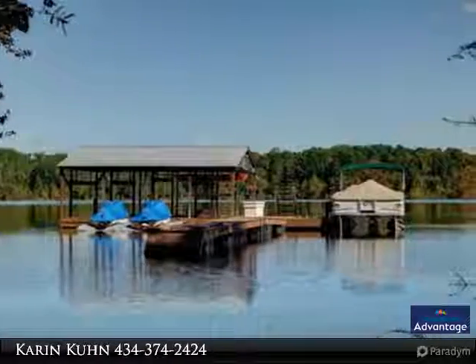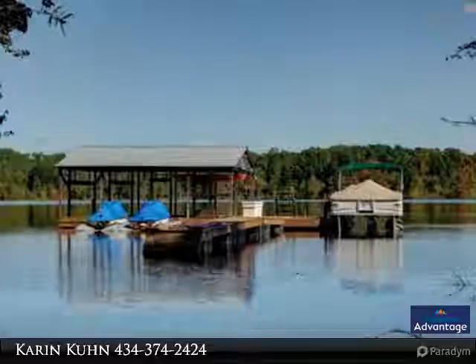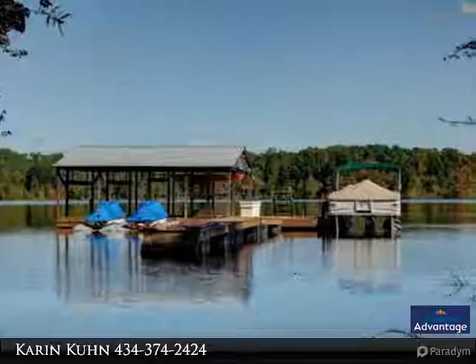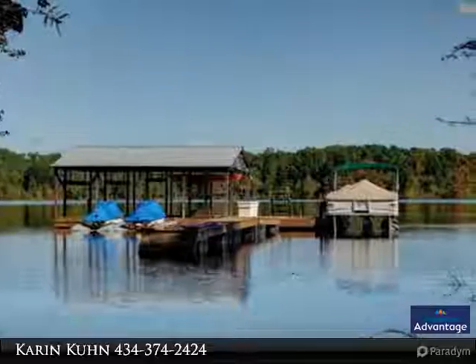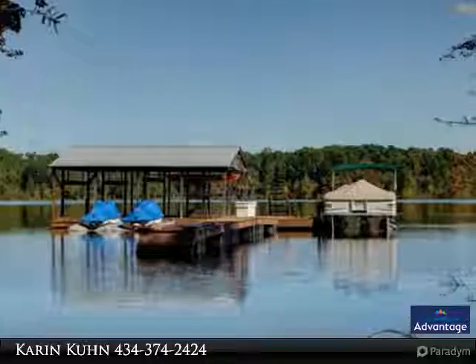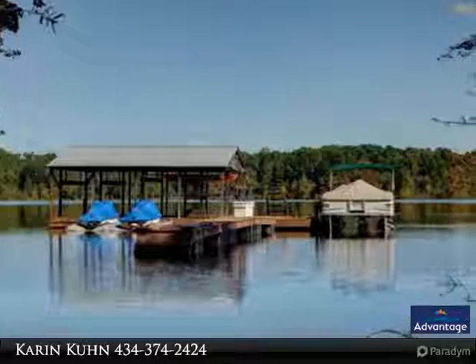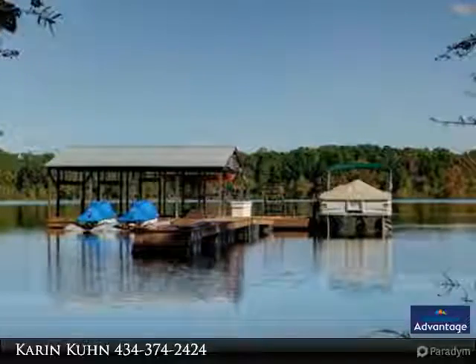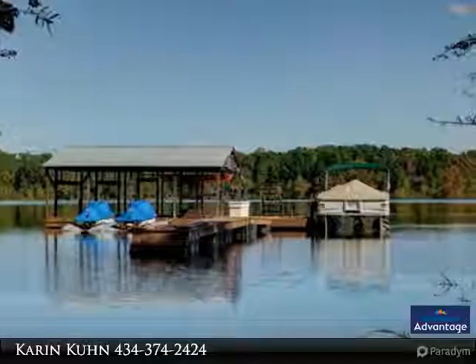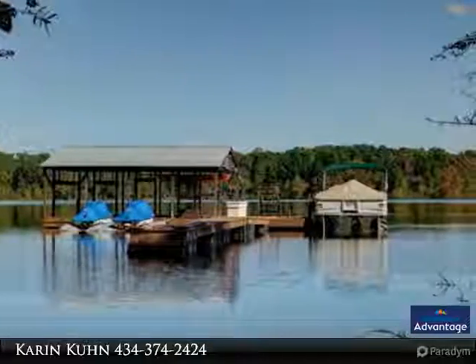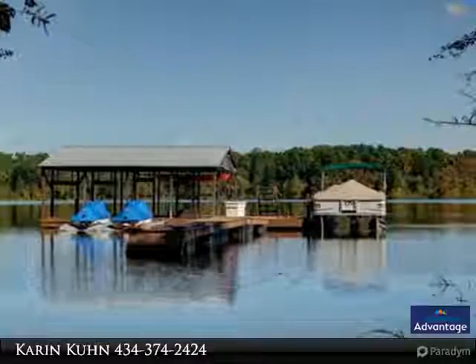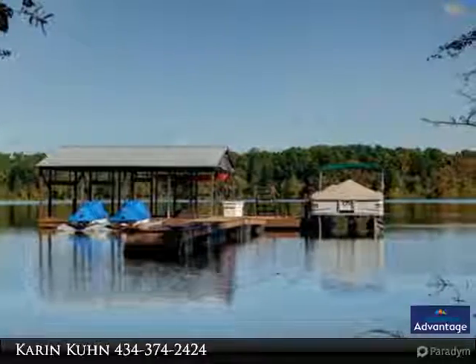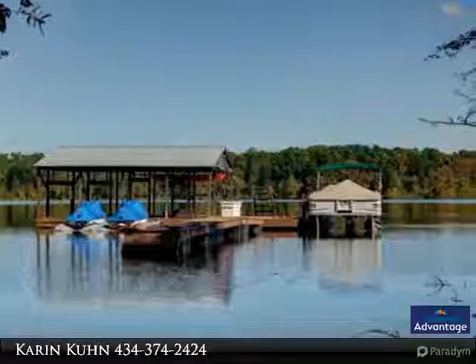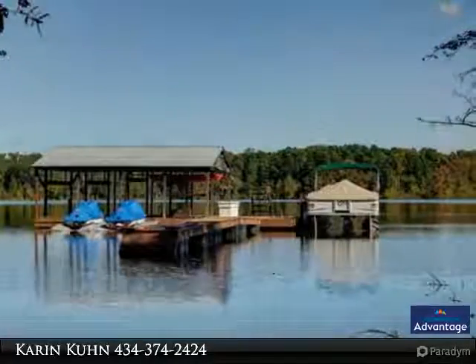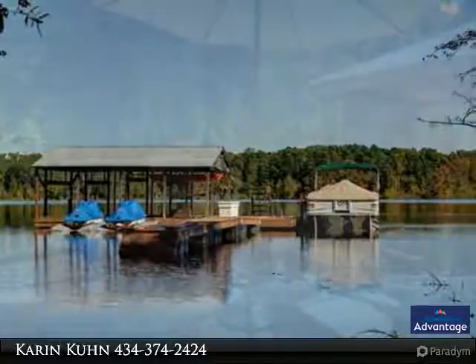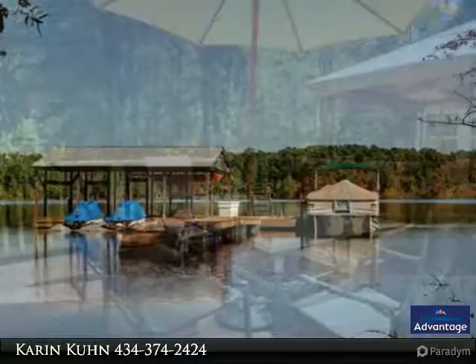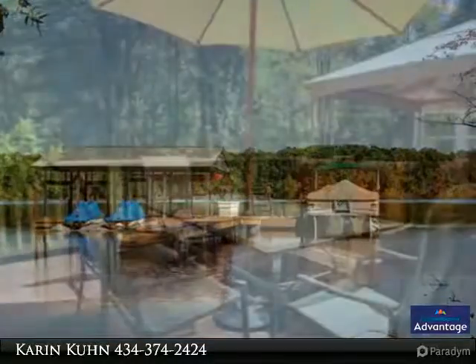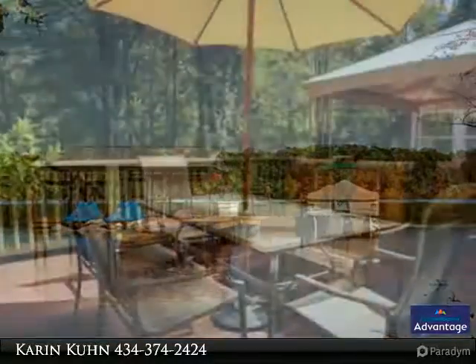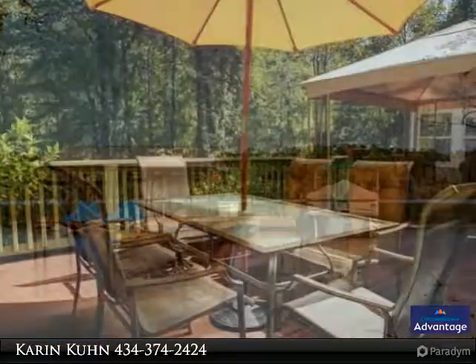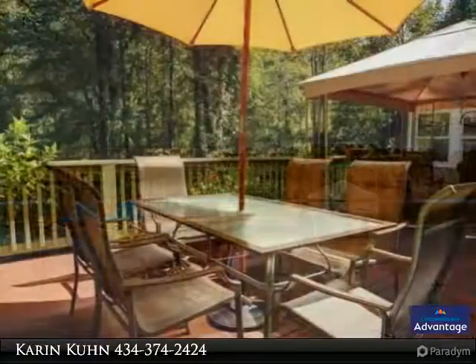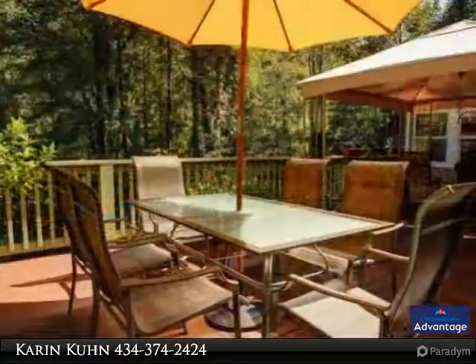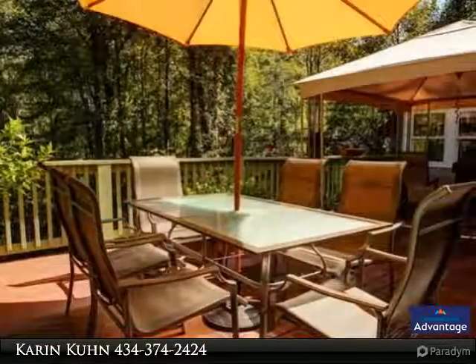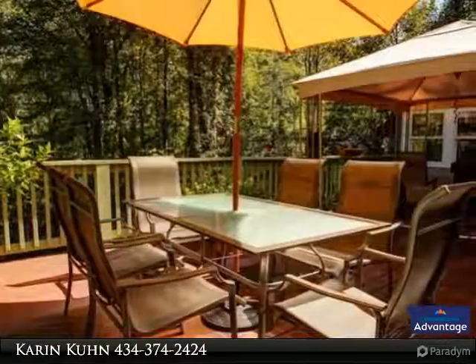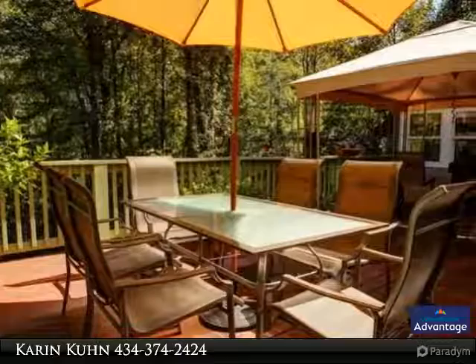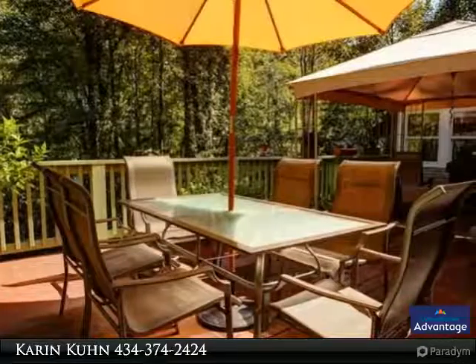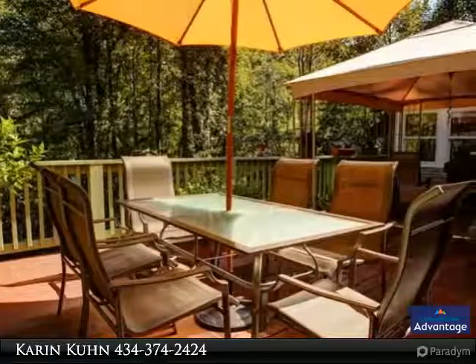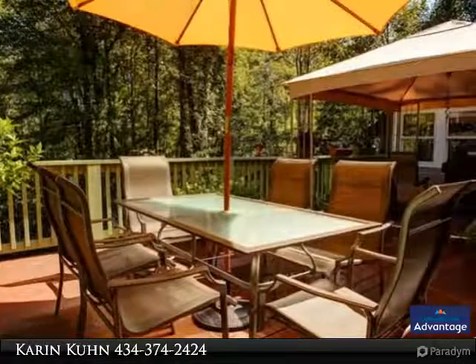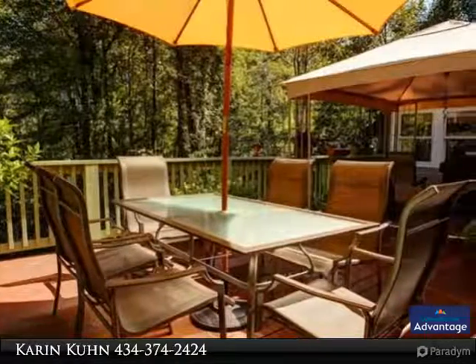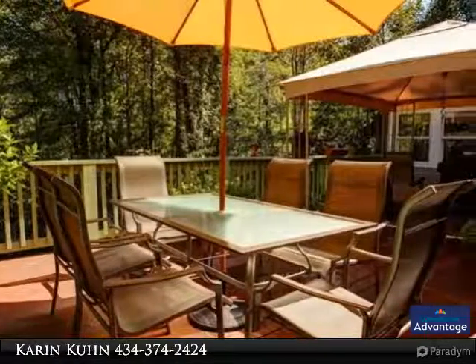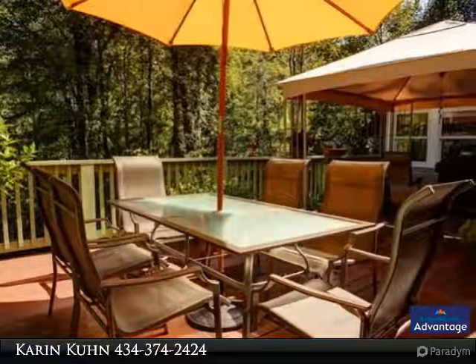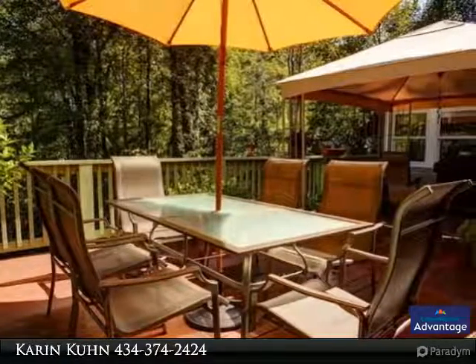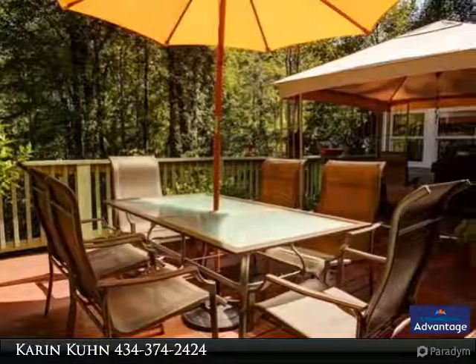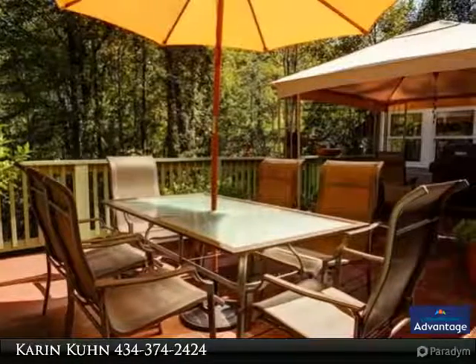Granite counters and bar, tiled backsplash and soft-close drawers, with skylights. The rec room is open to the kitchen and deck.